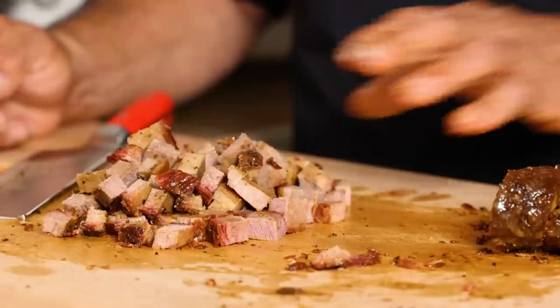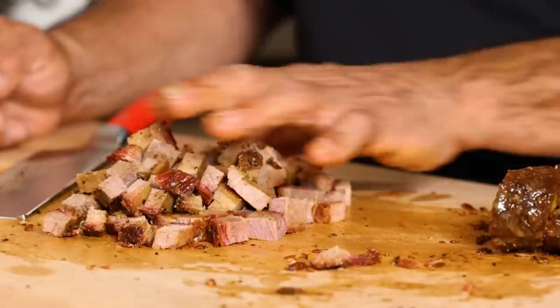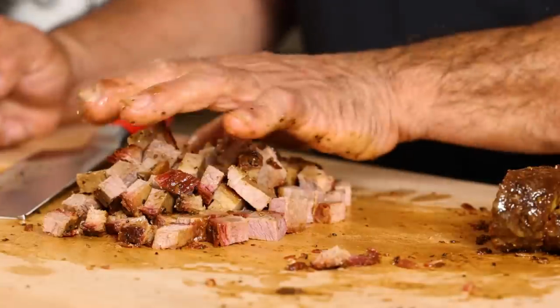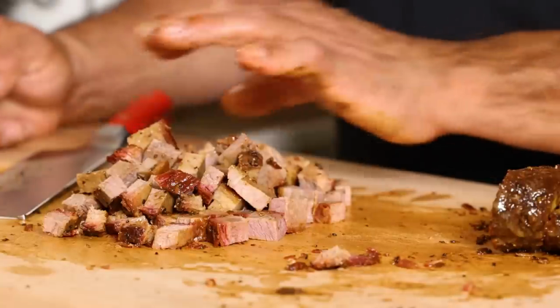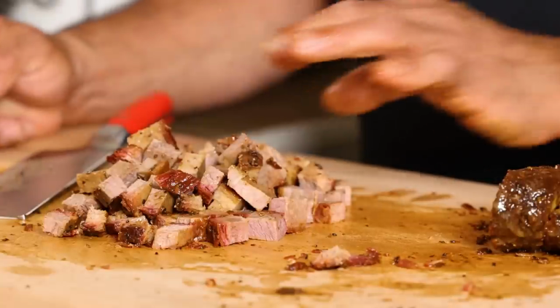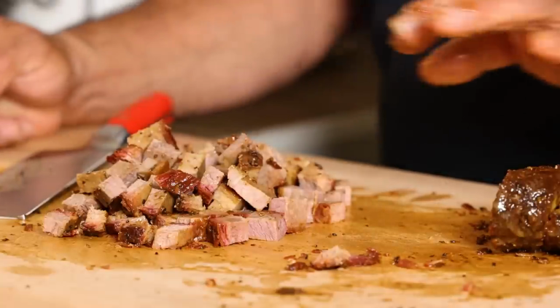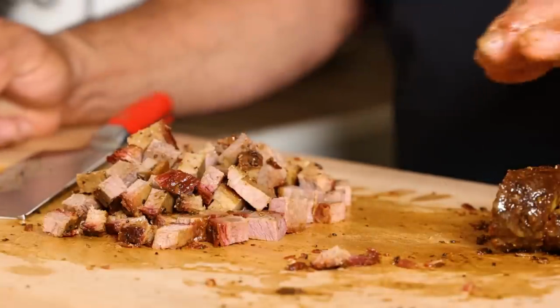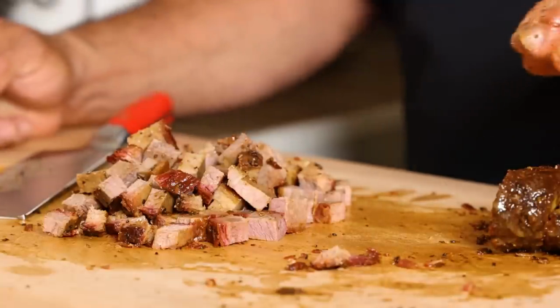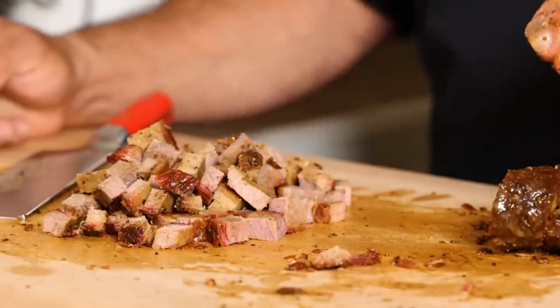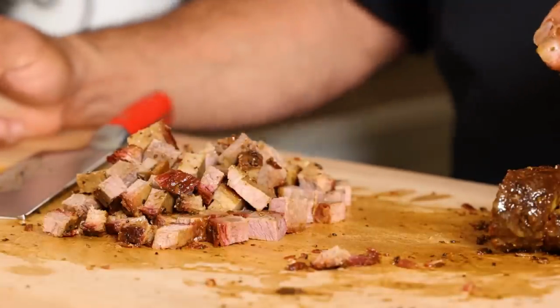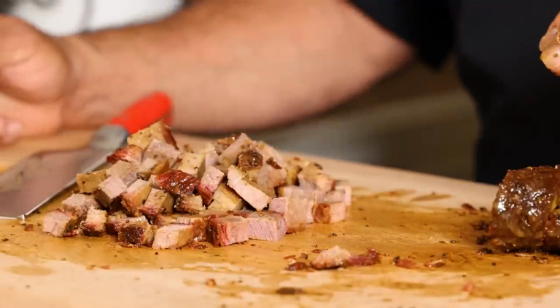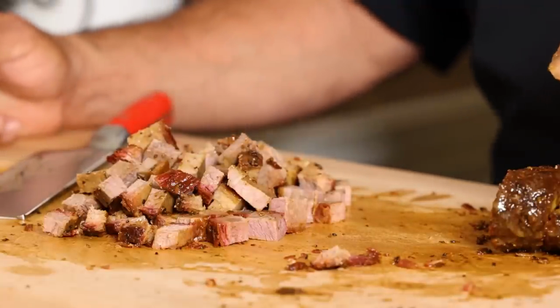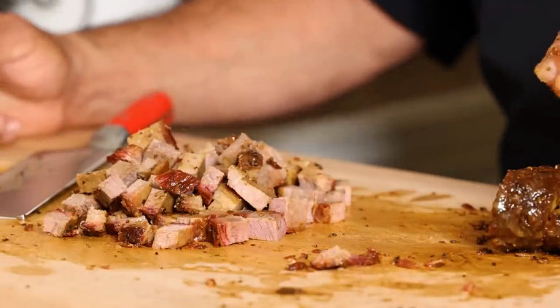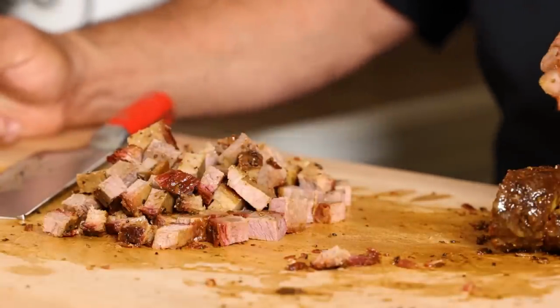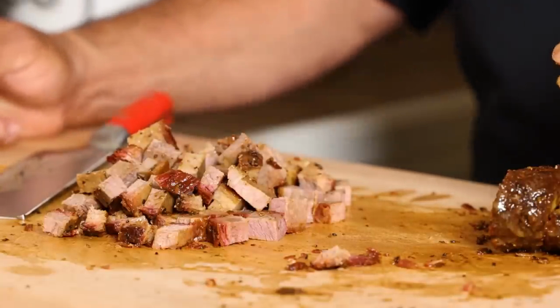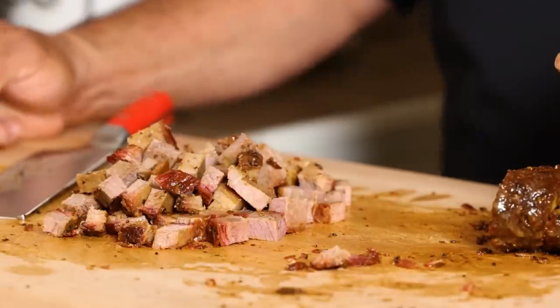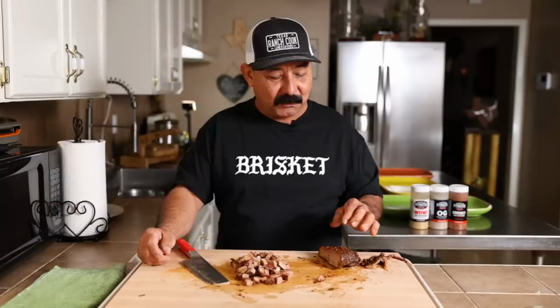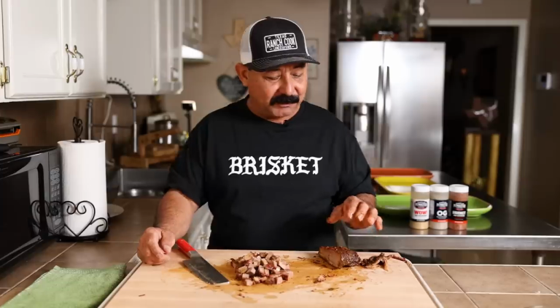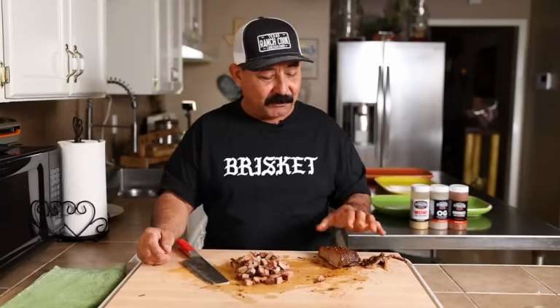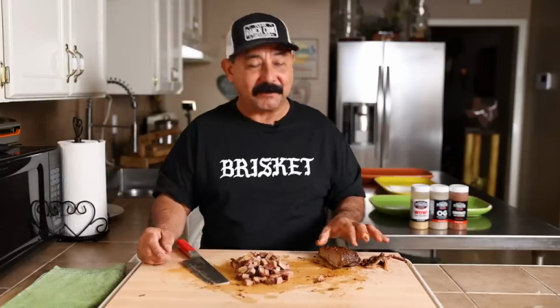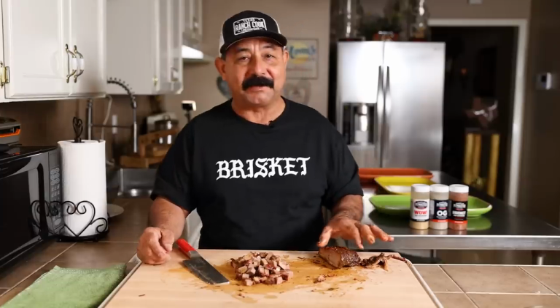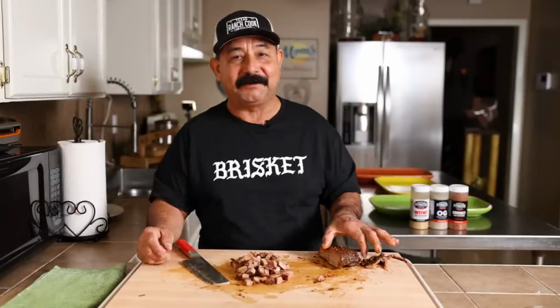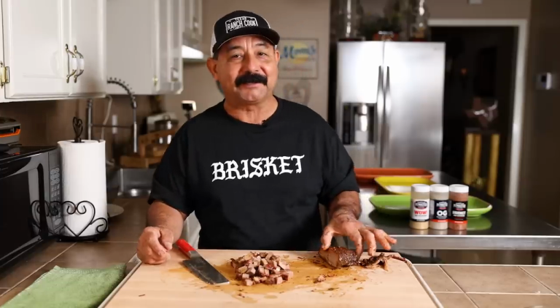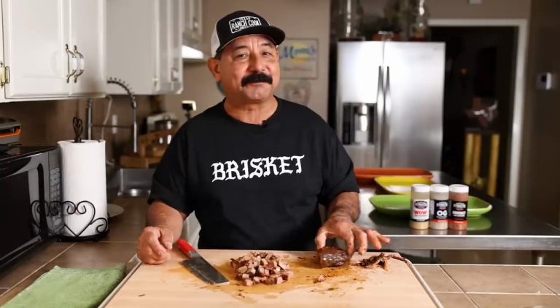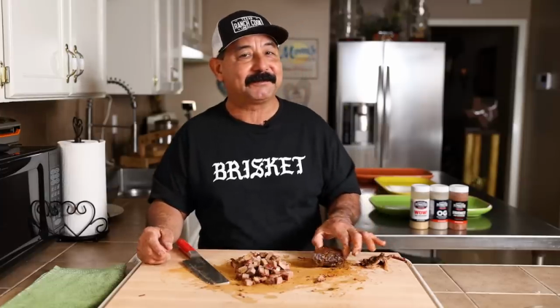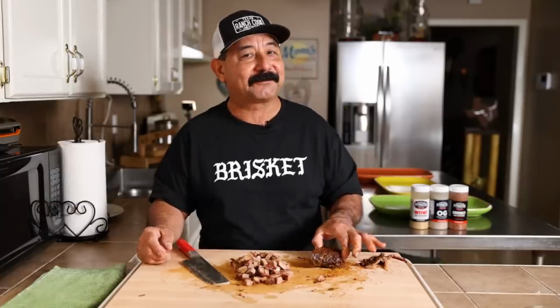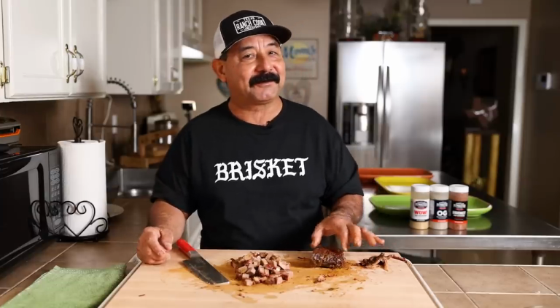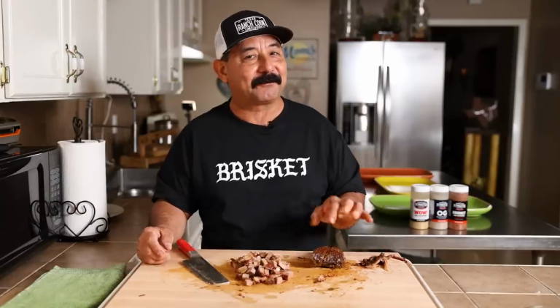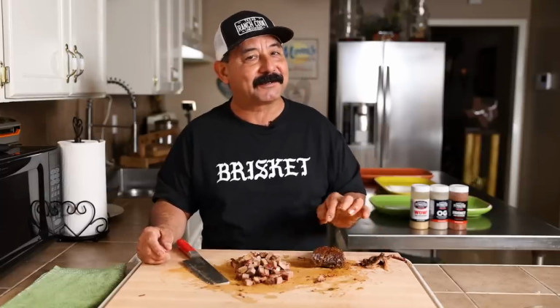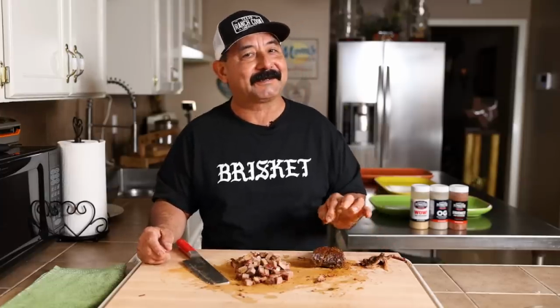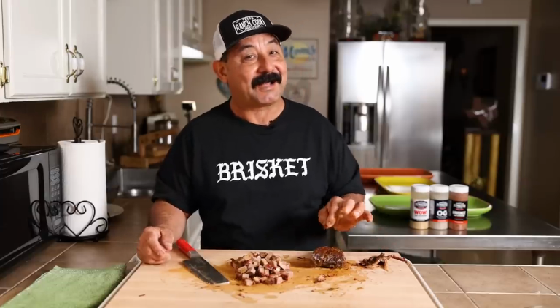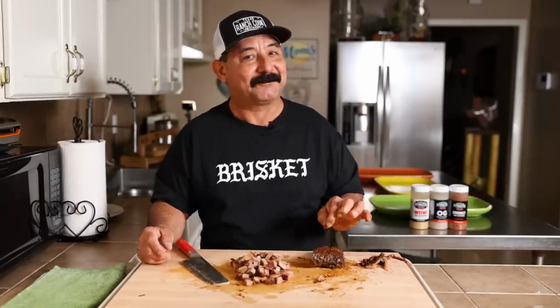I think that's all we need for our brisket hash this morning. We're going to go ahead and save these little pieces for a little brisket taco.